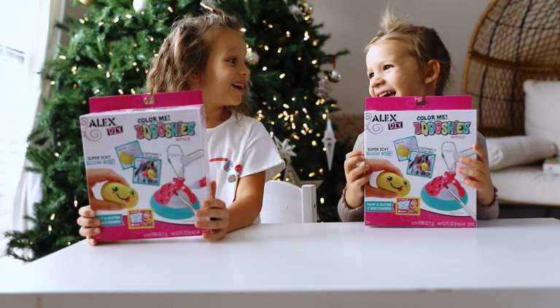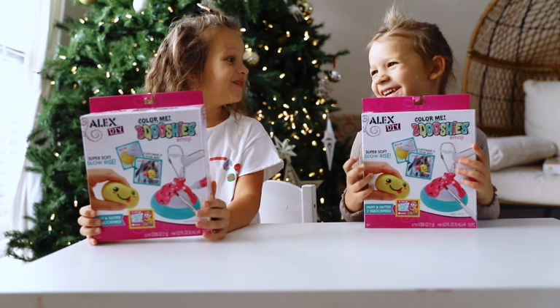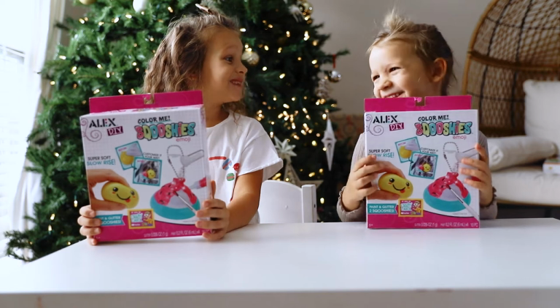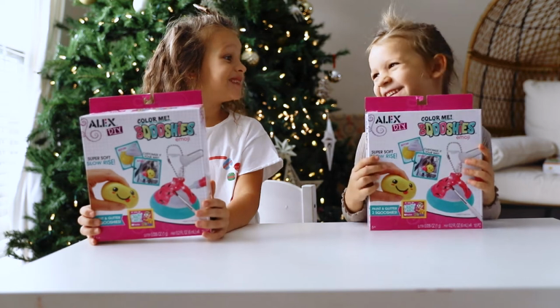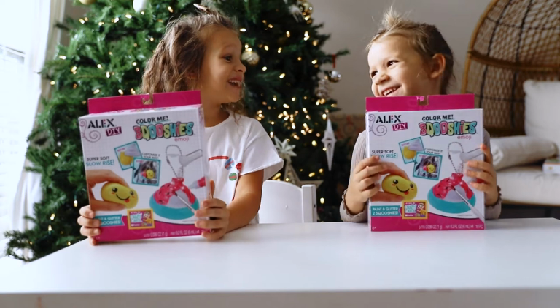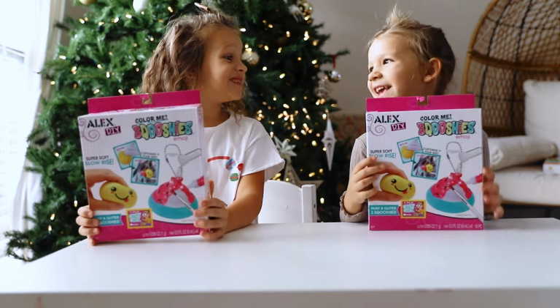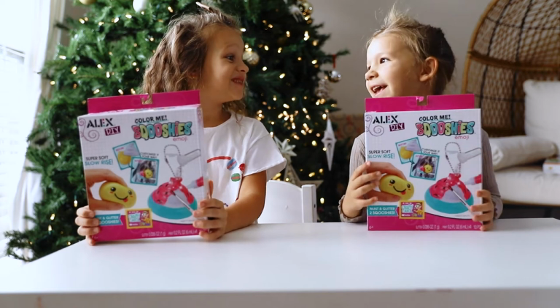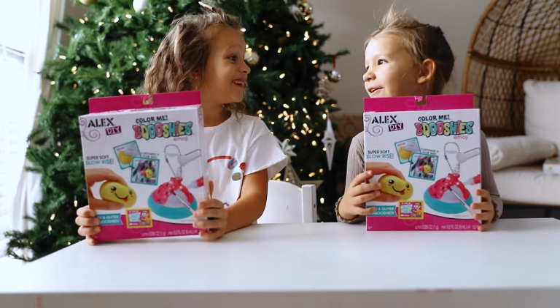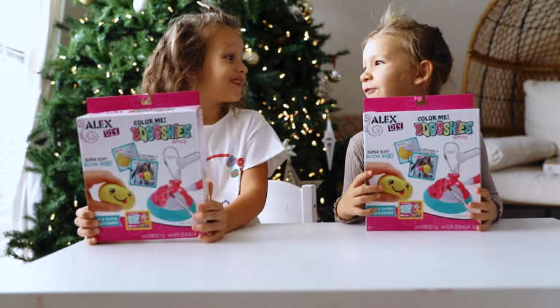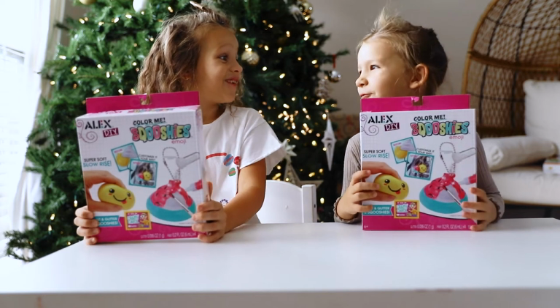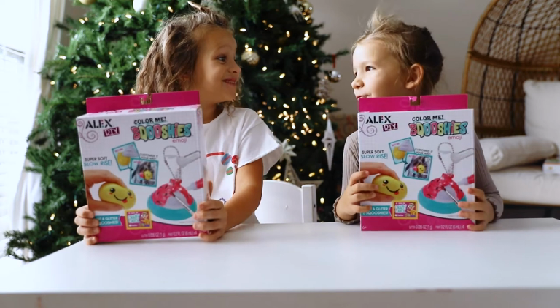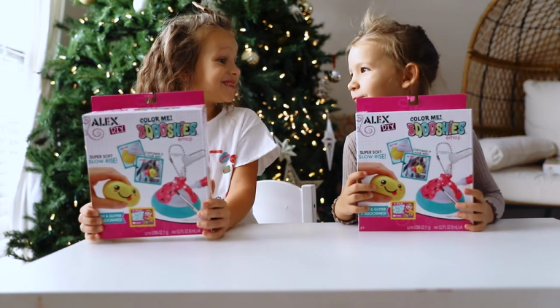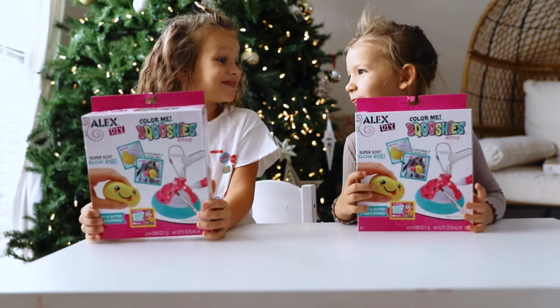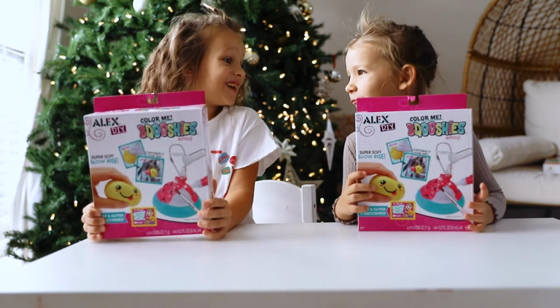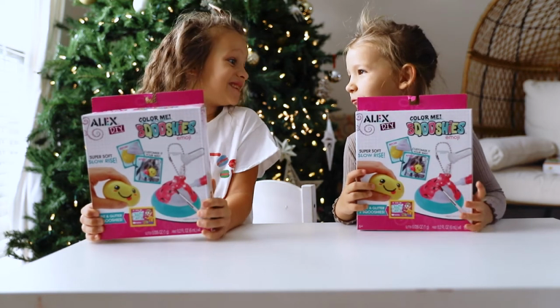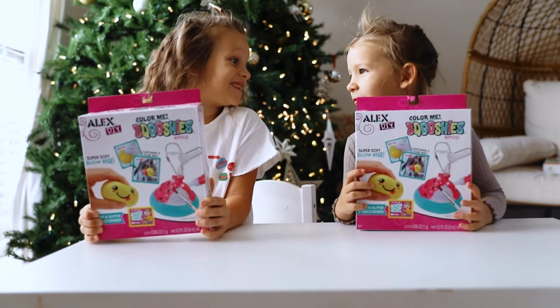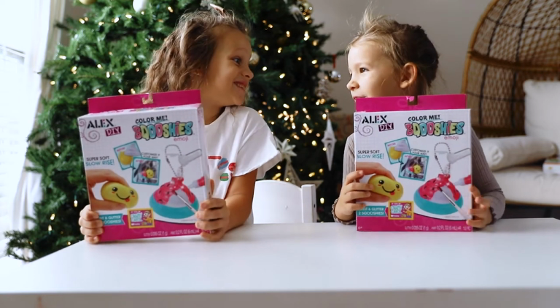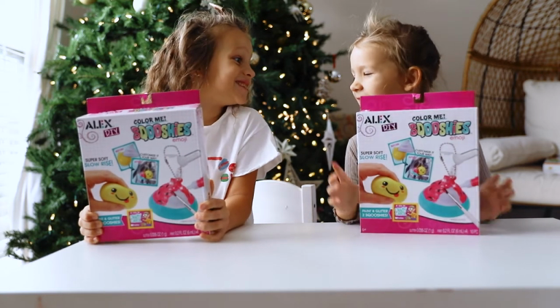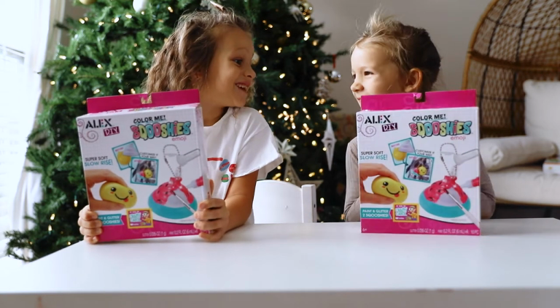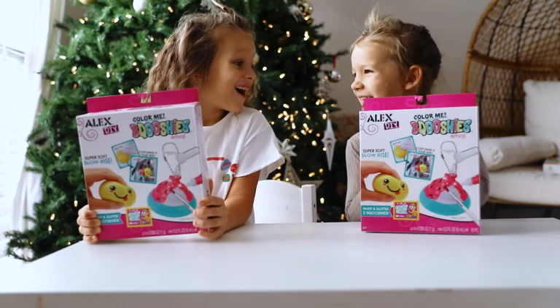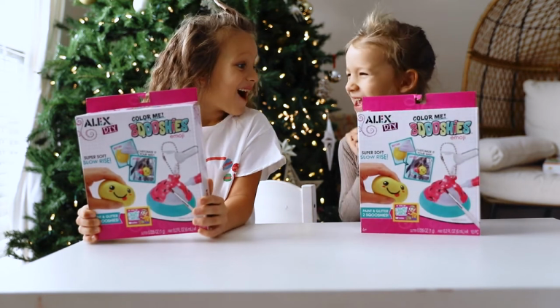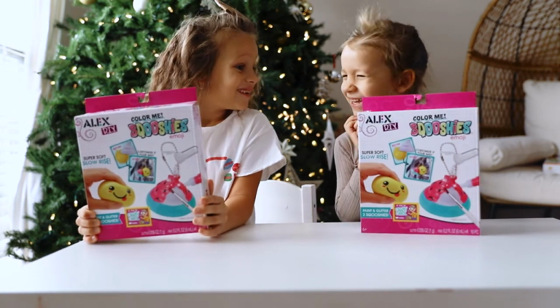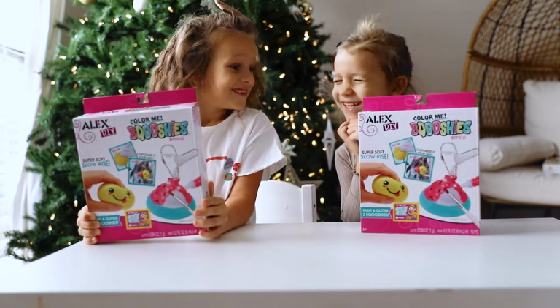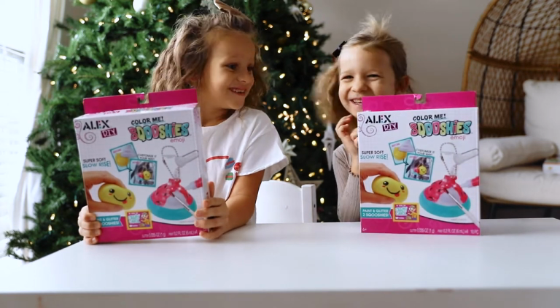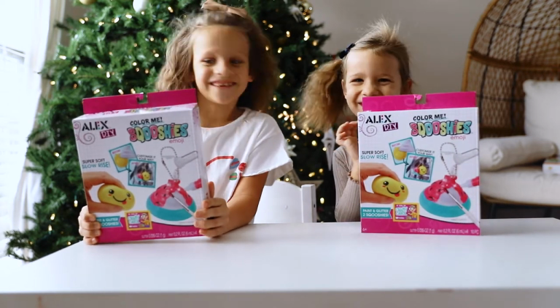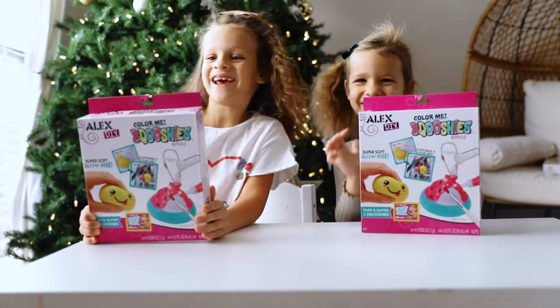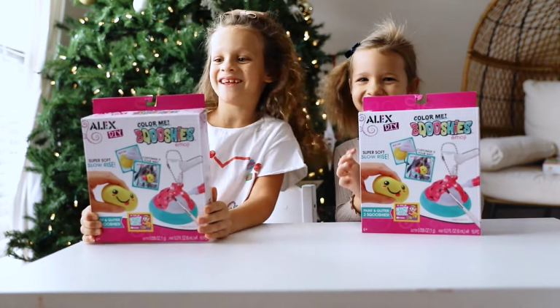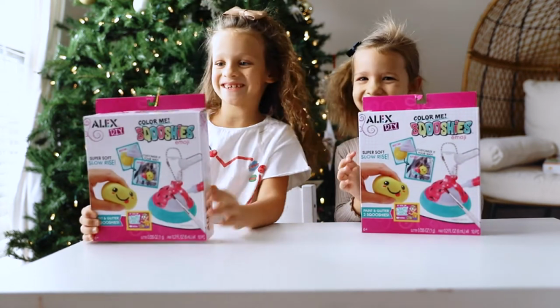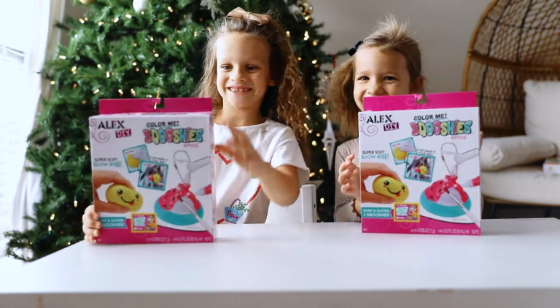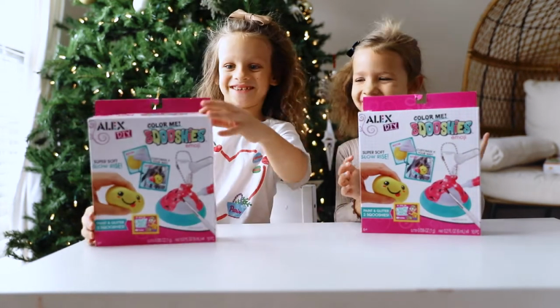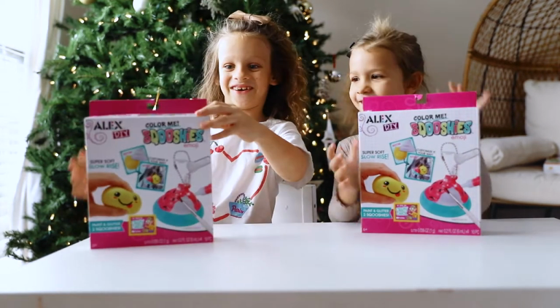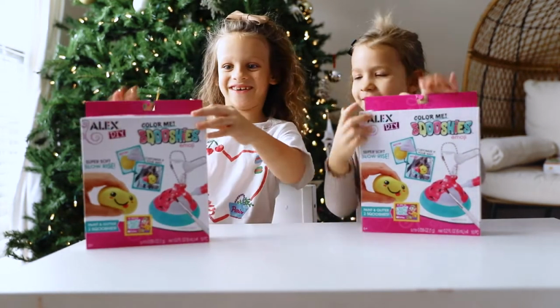Are you excited to make your own squishies? Yes! Okay, let's get started.